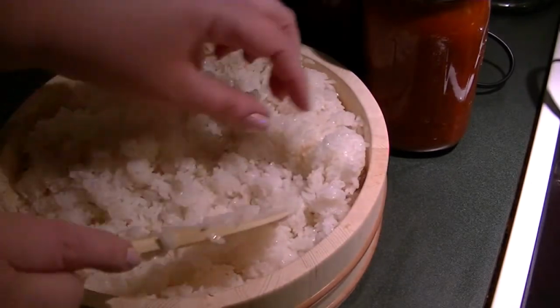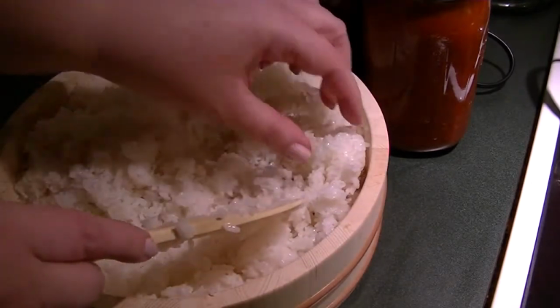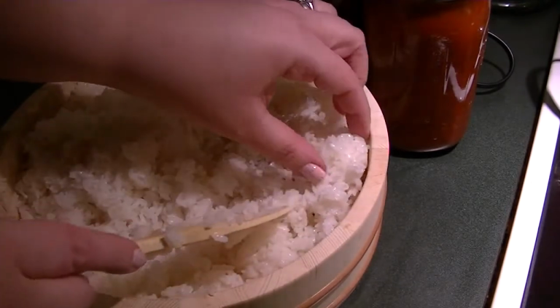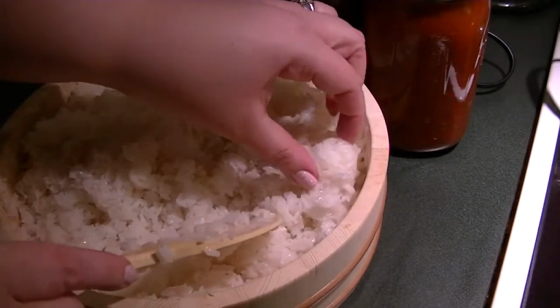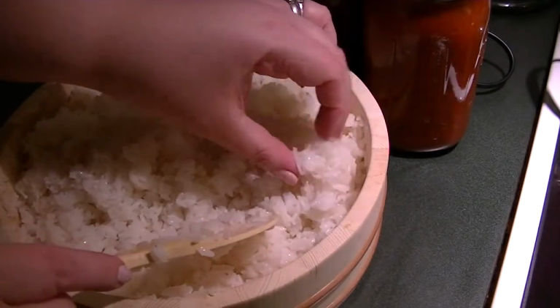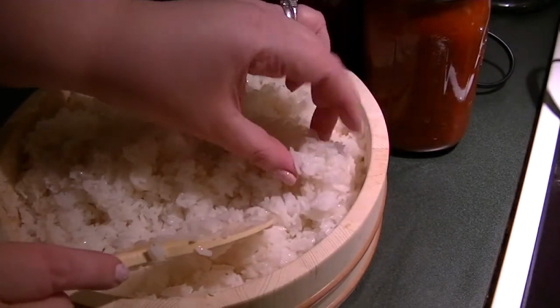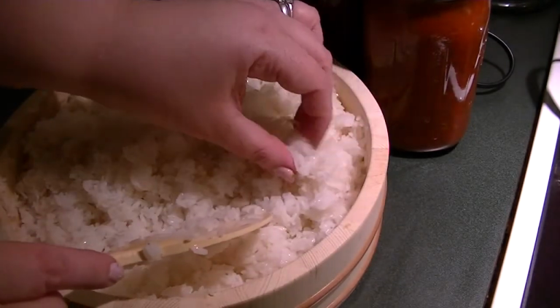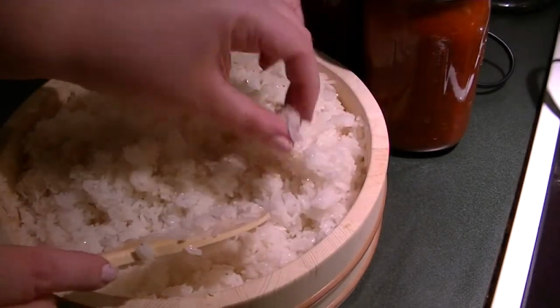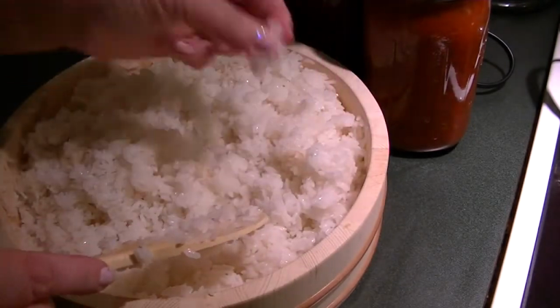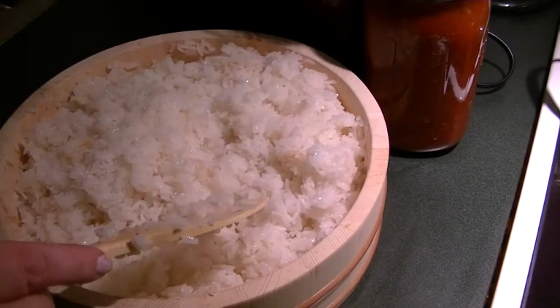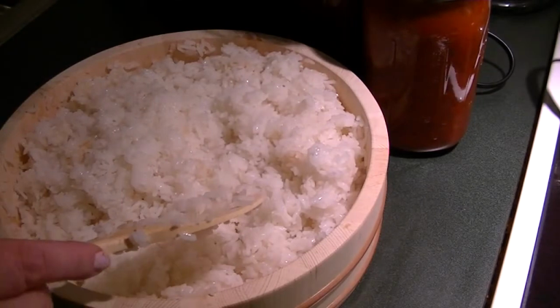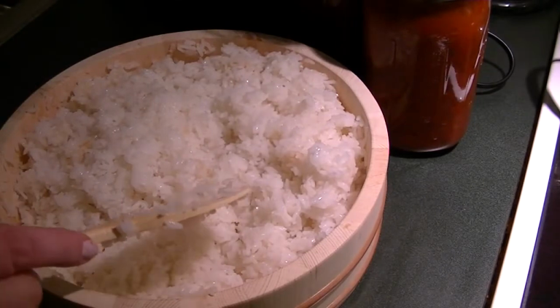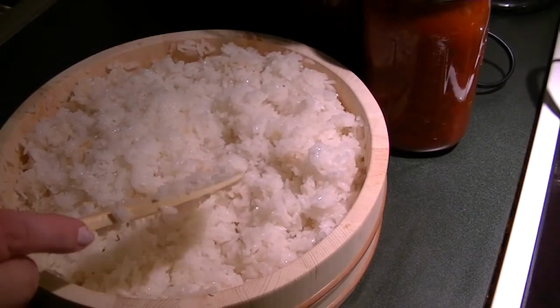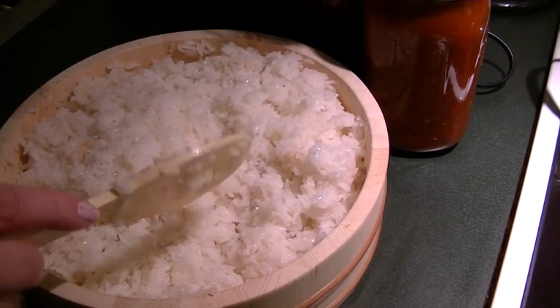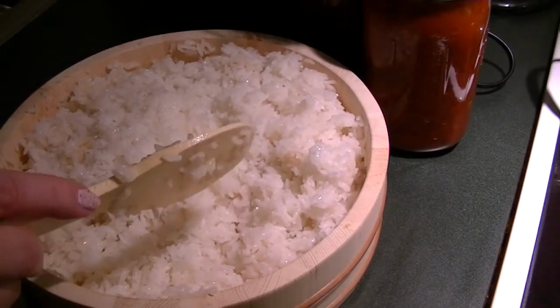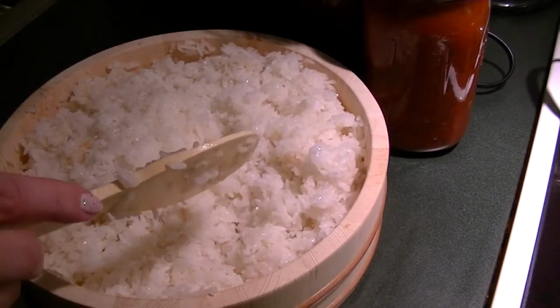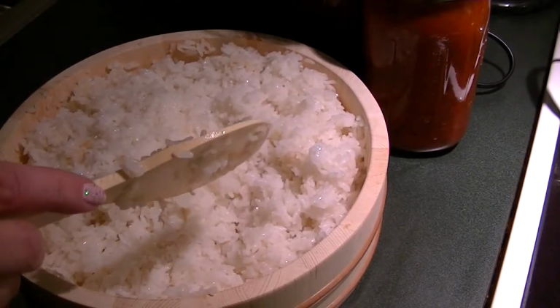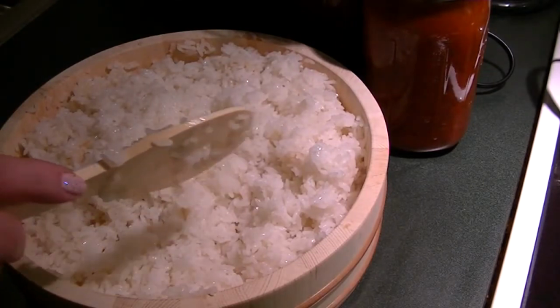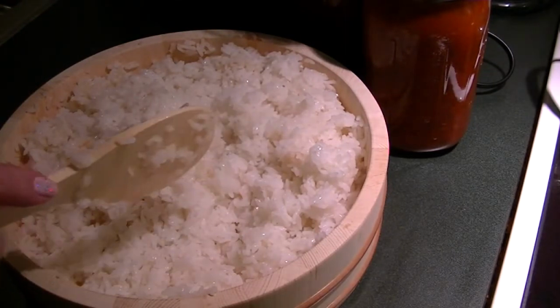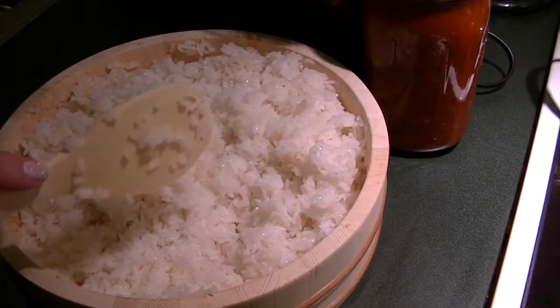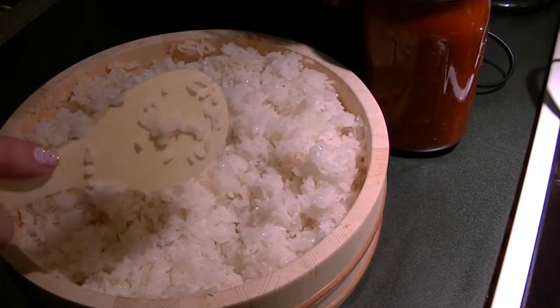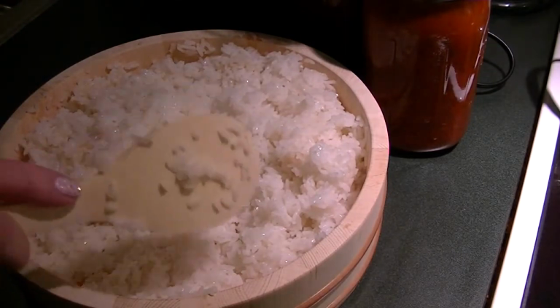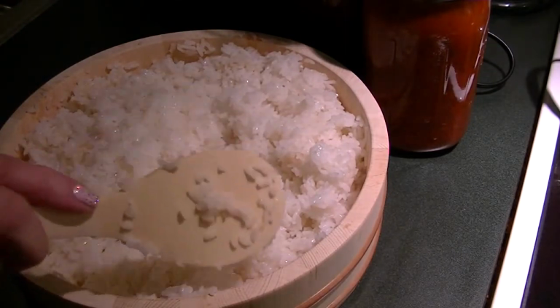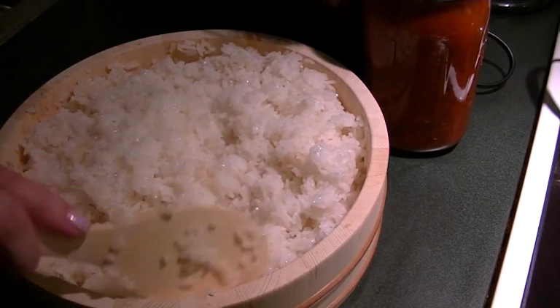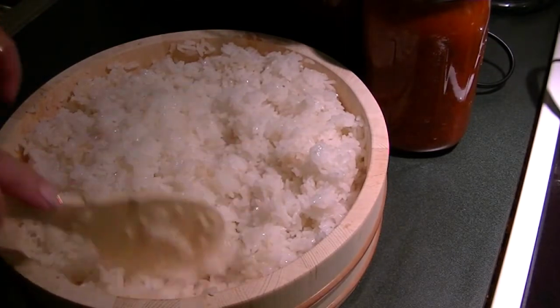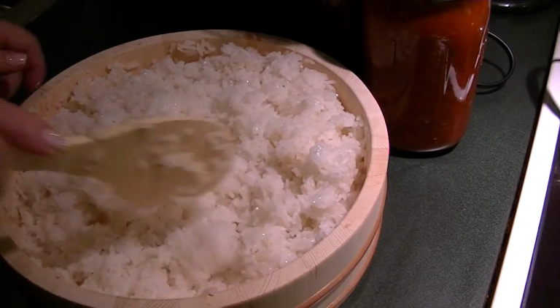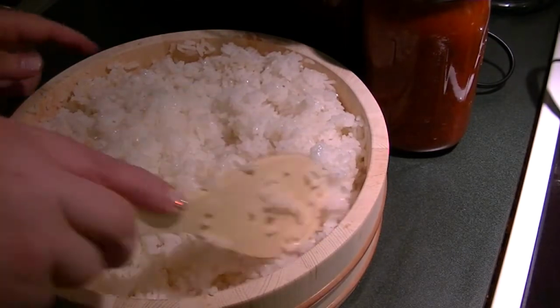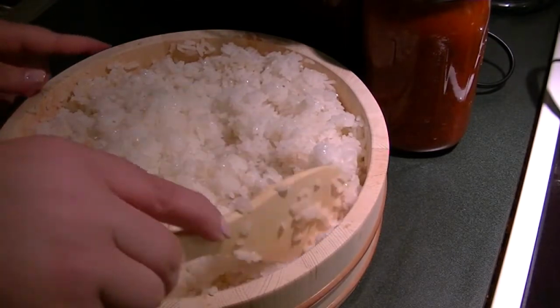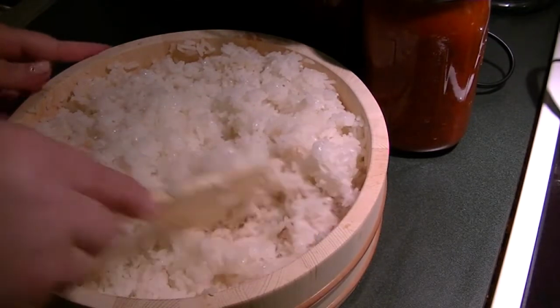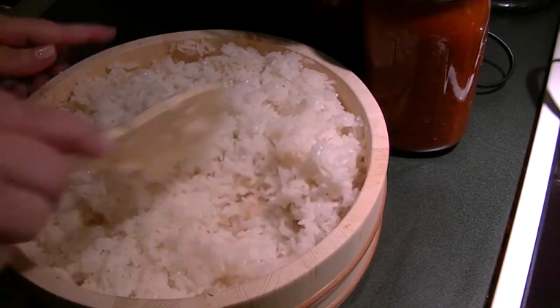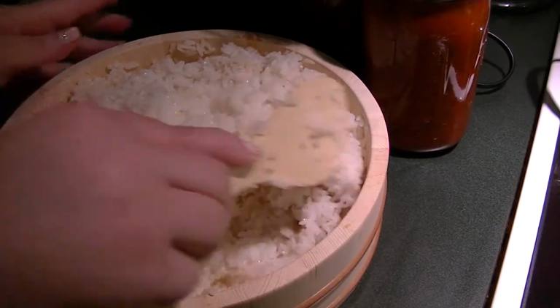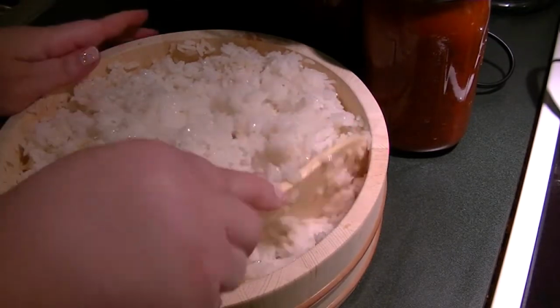Let's try a little bit. Mmm, it's really good.